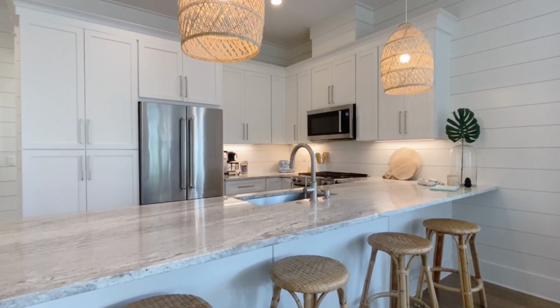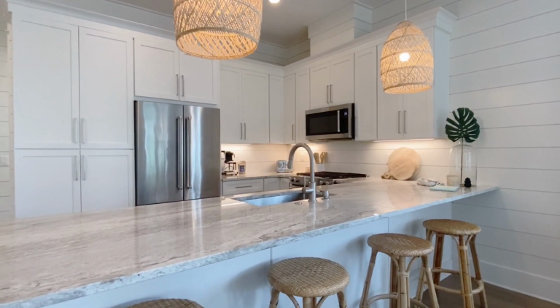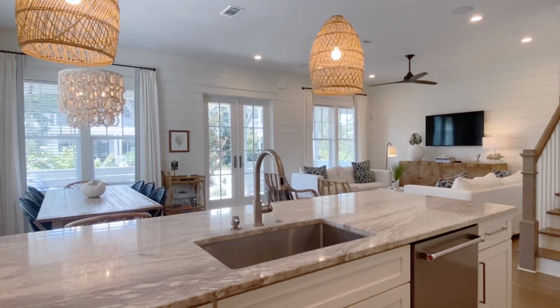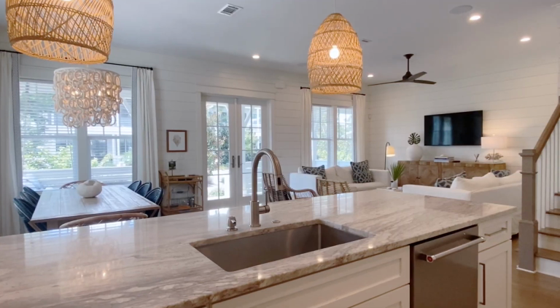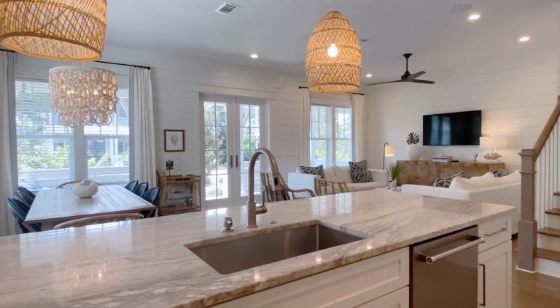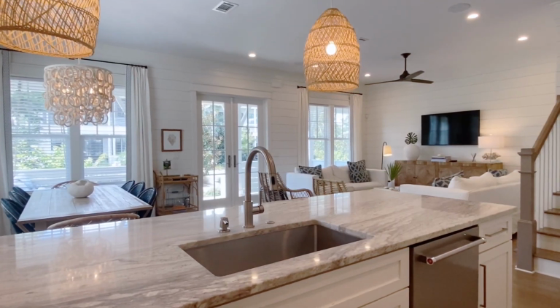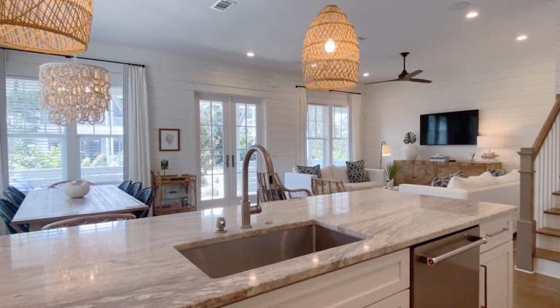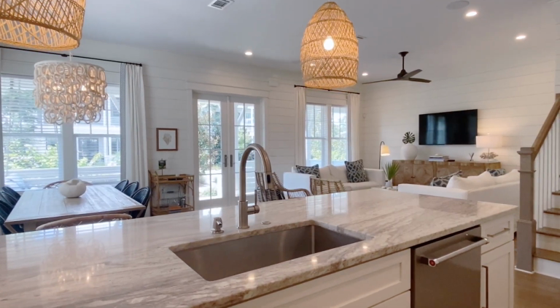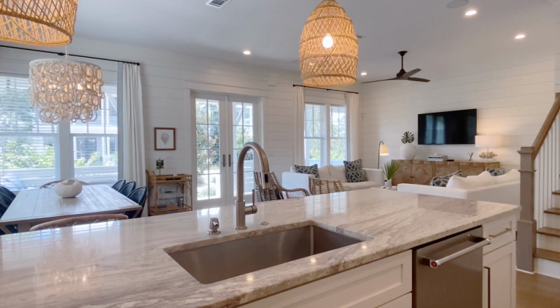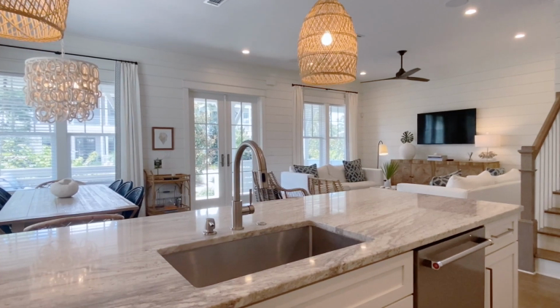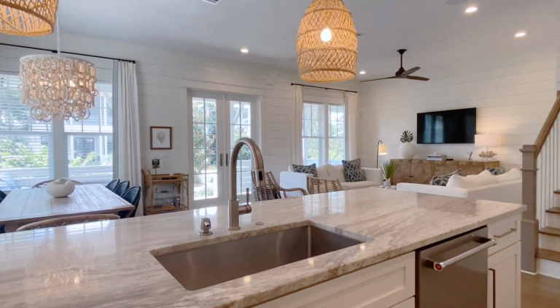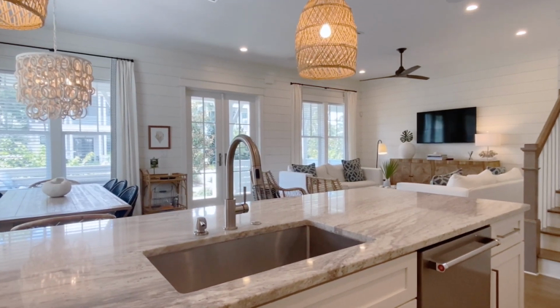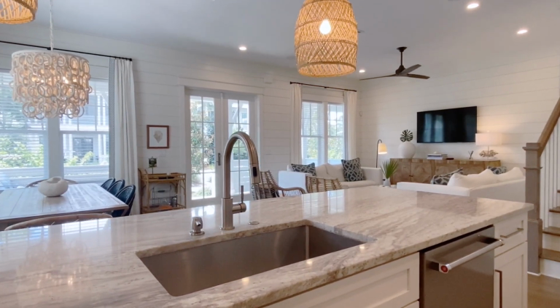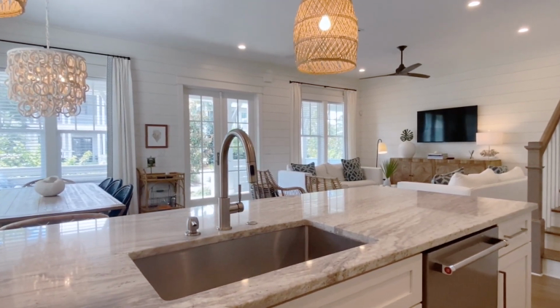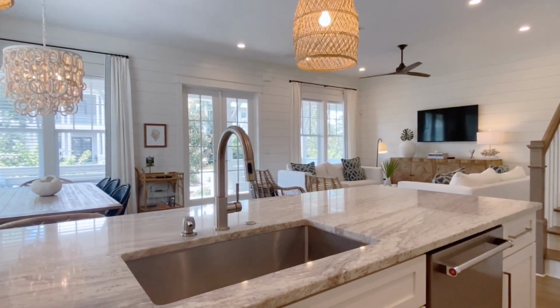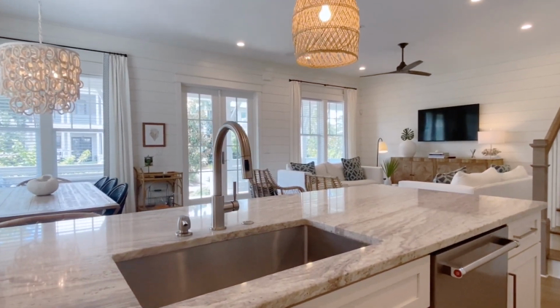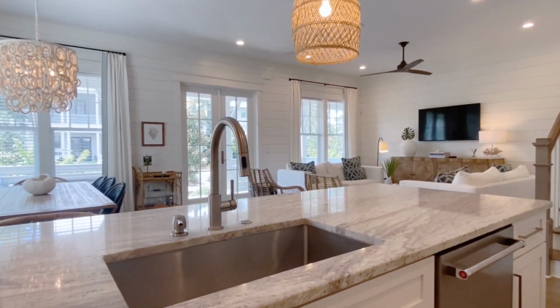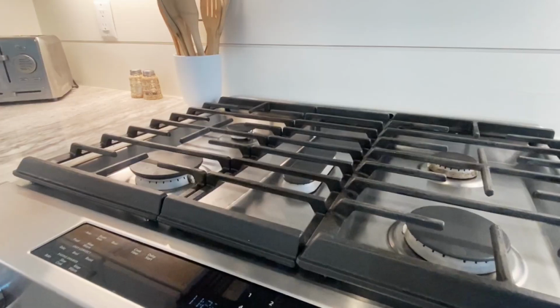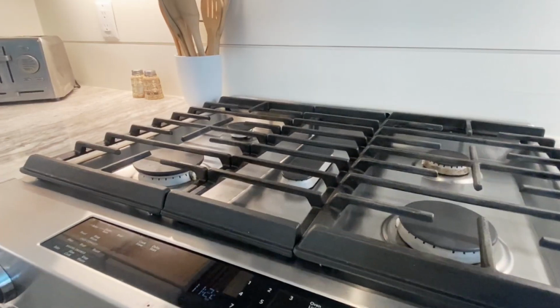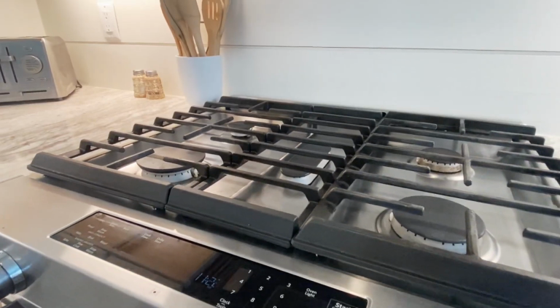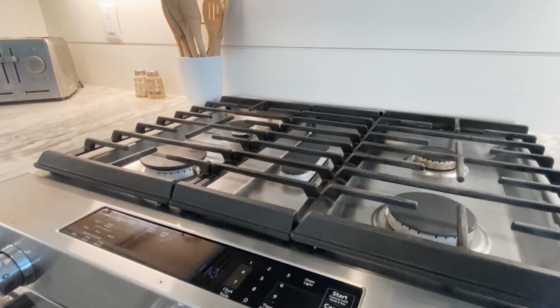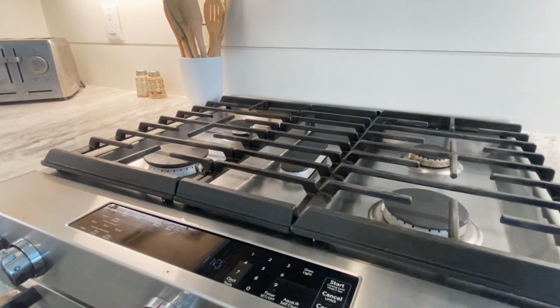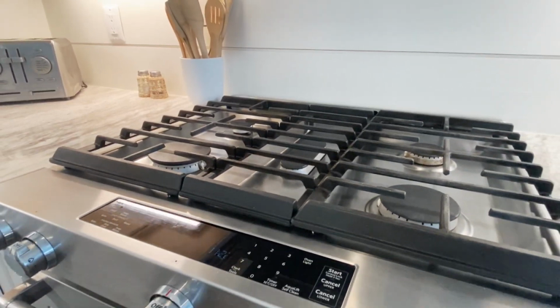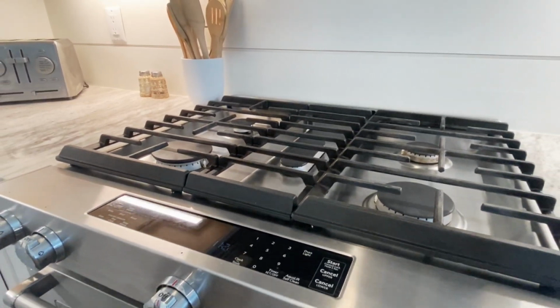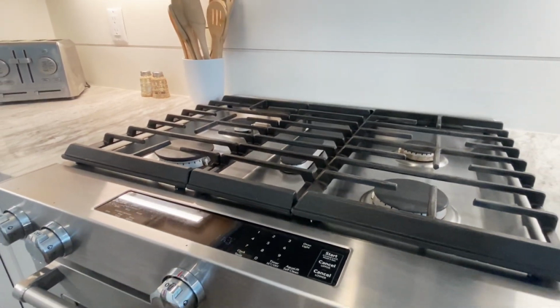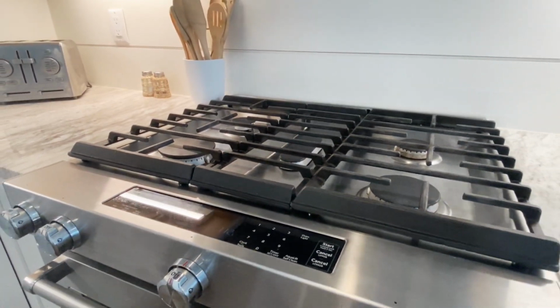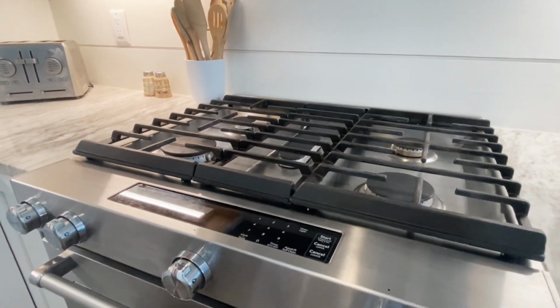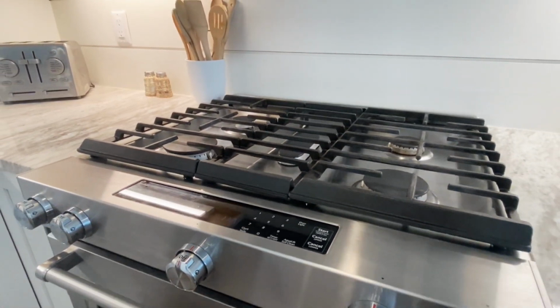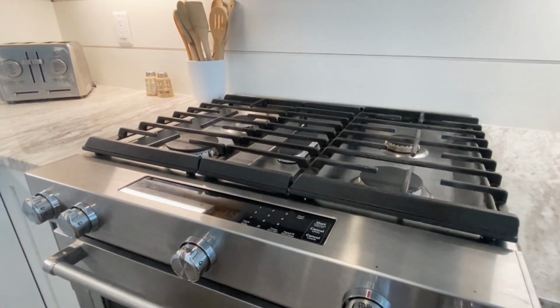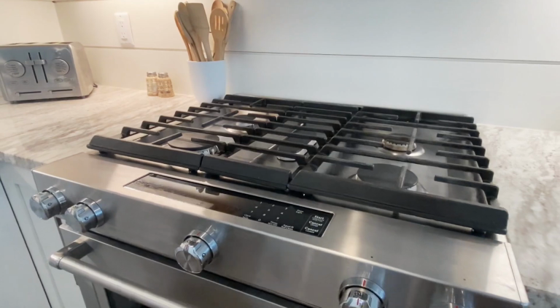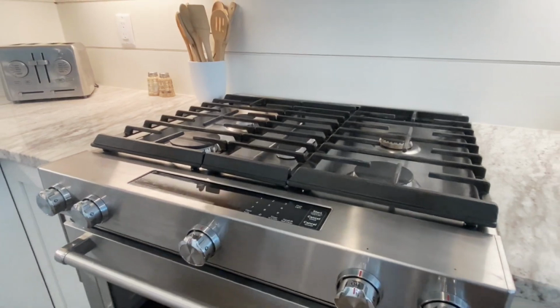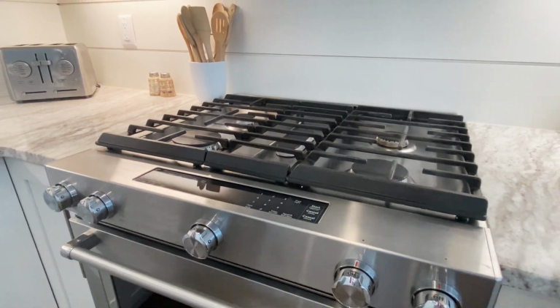The kitchen has beautiful granite countertops, stainless steel KitchenAid appliances, and a farmhouse sink.